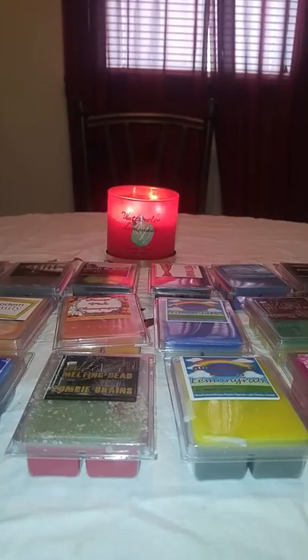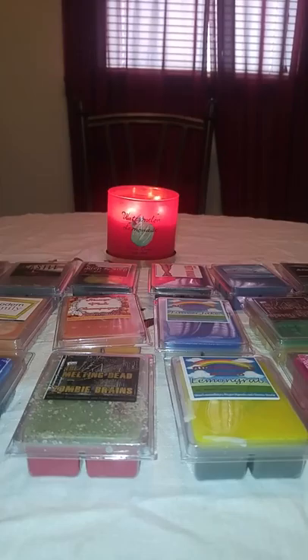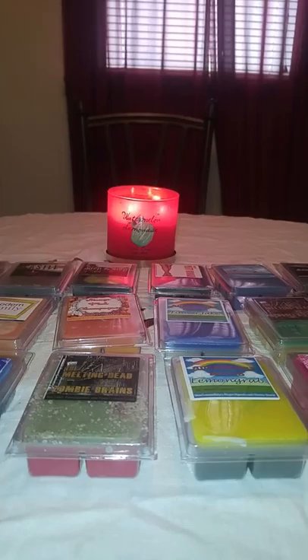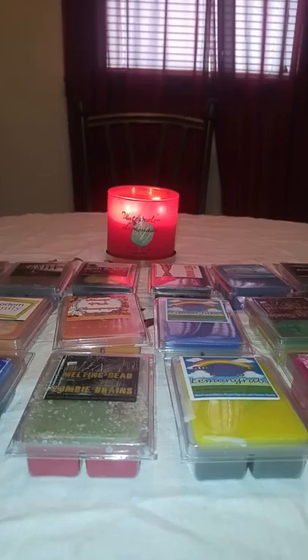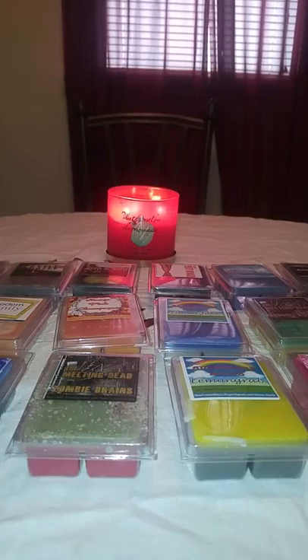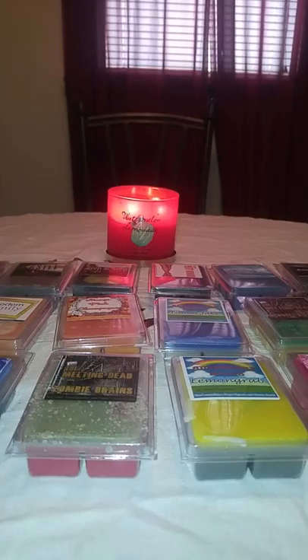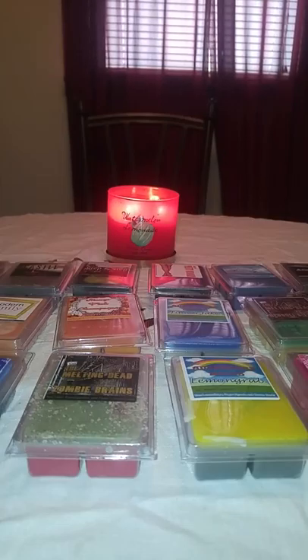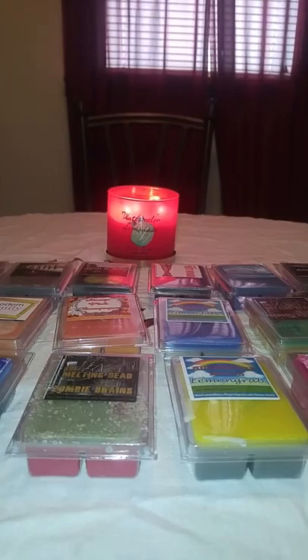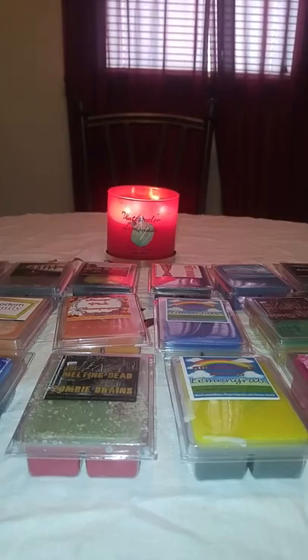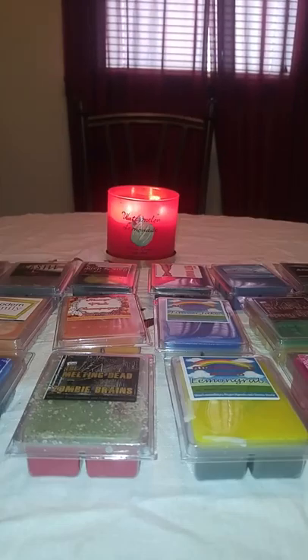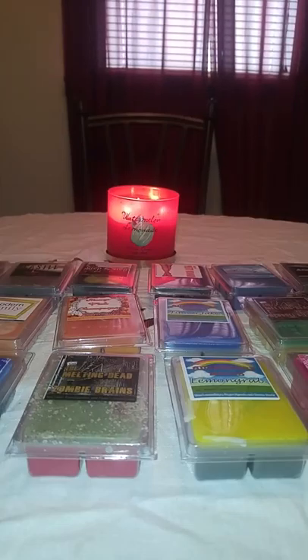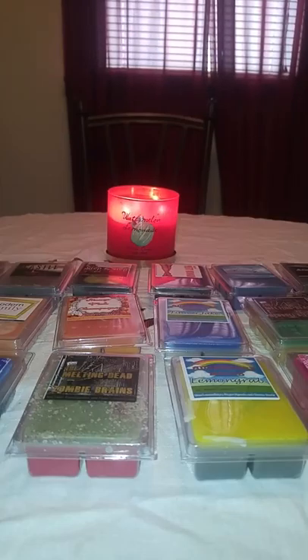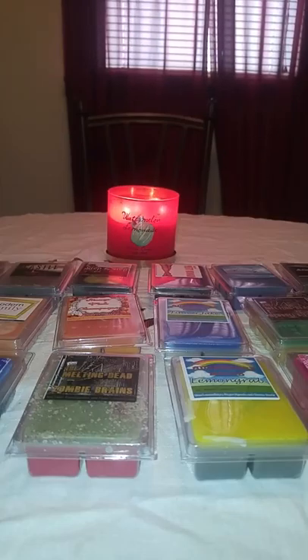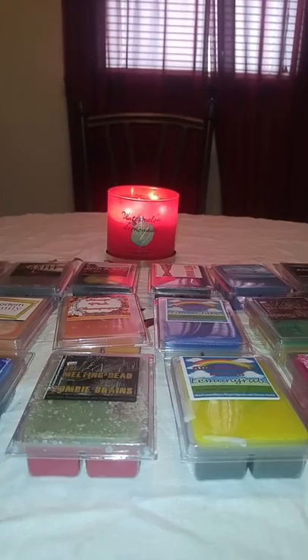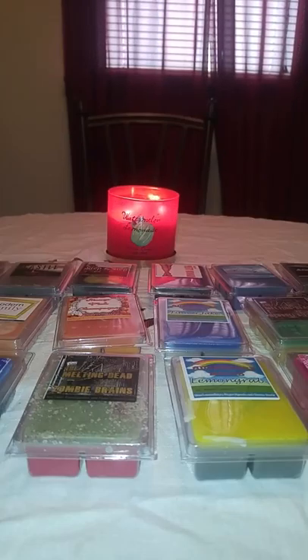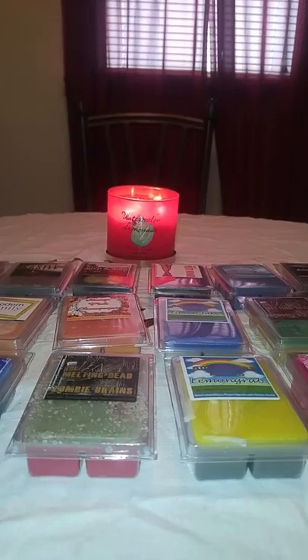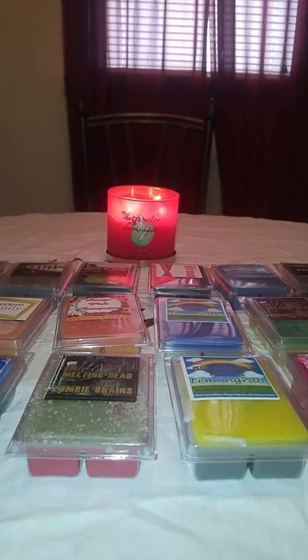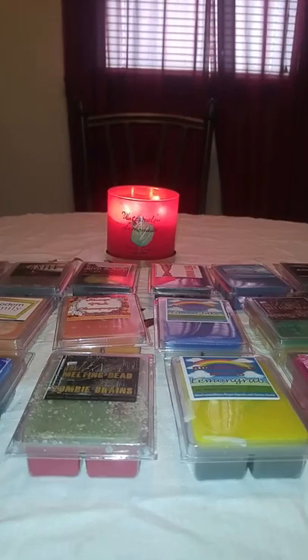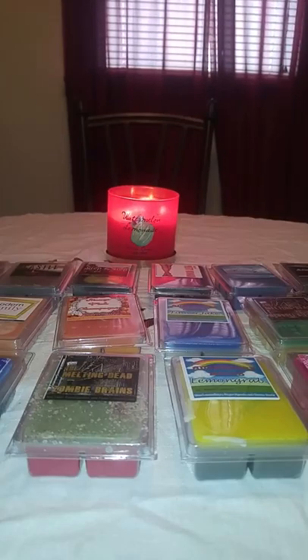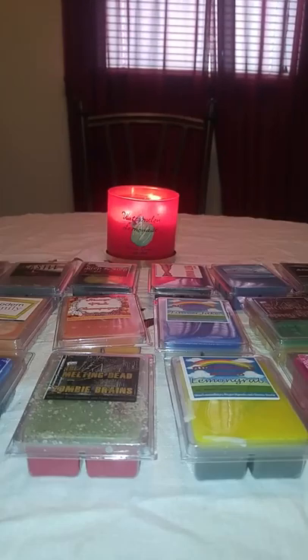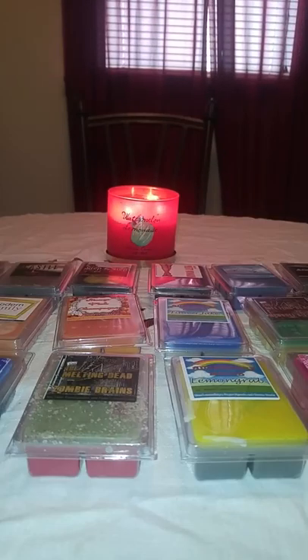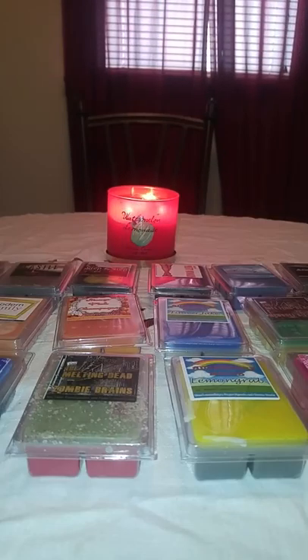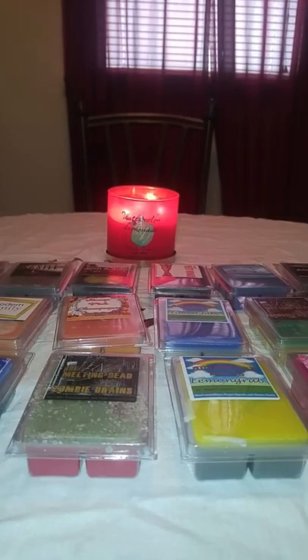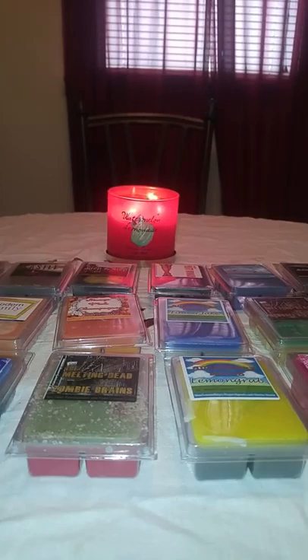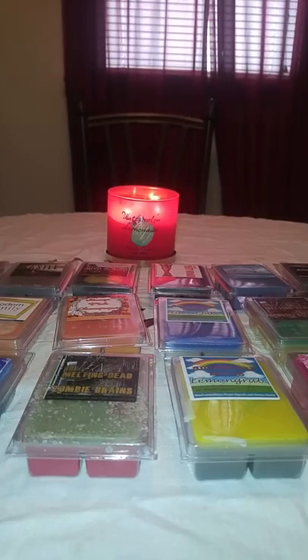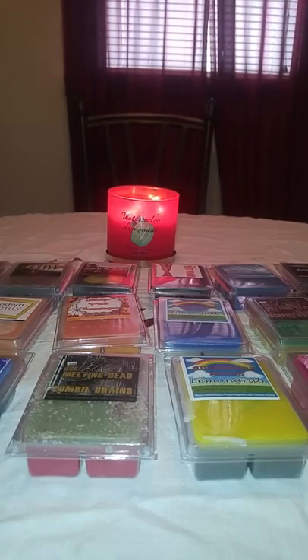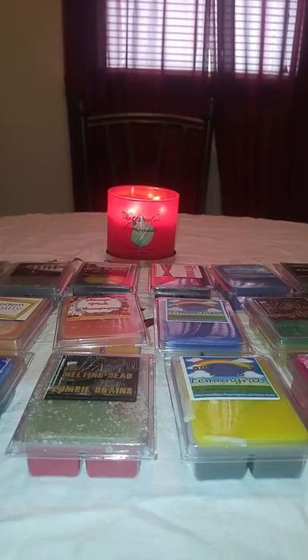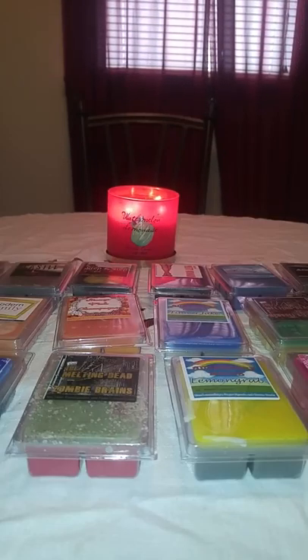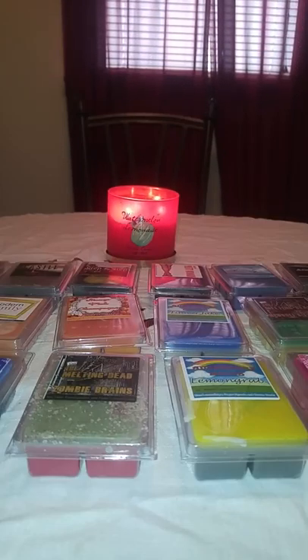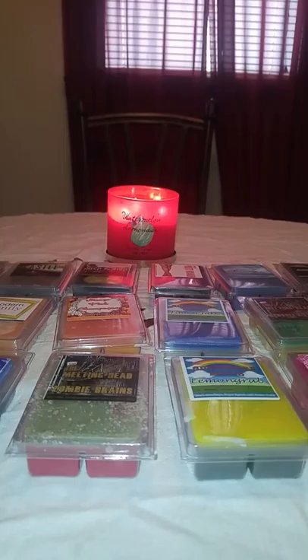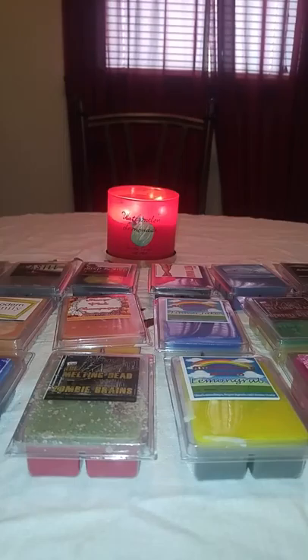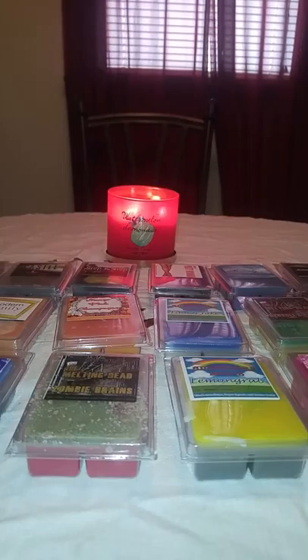This was actually two separate orders. I got two orders of ten, so I just decided to put them all together.